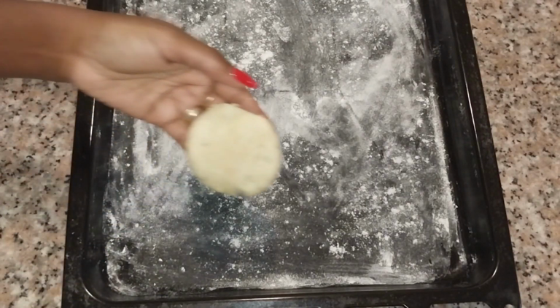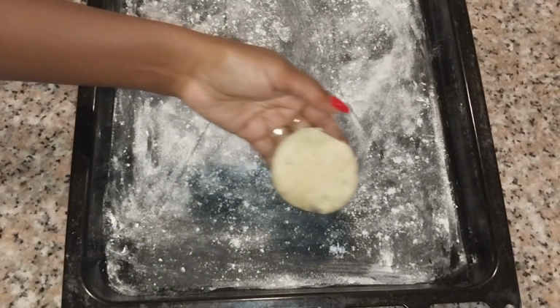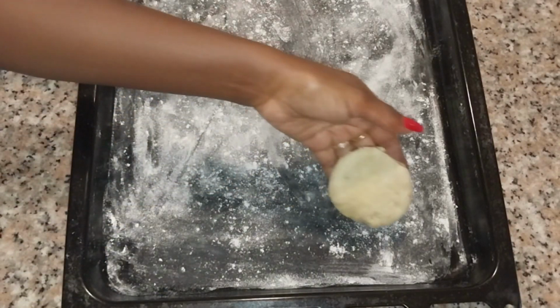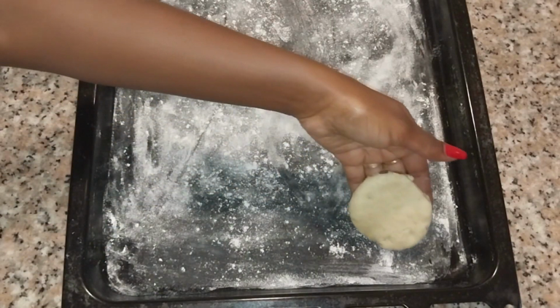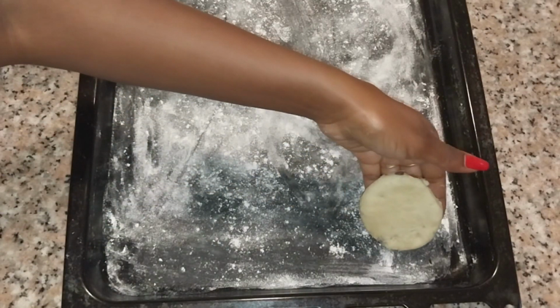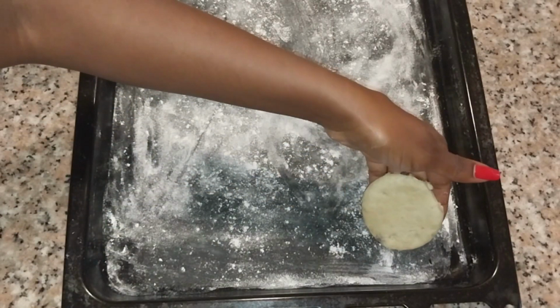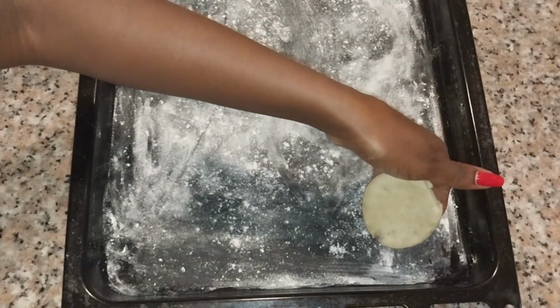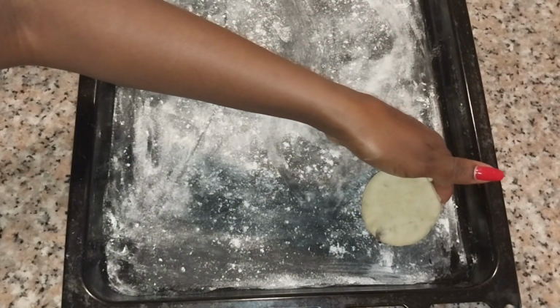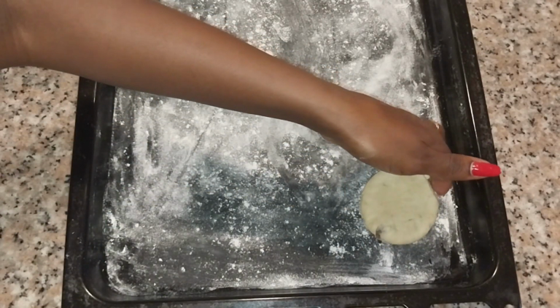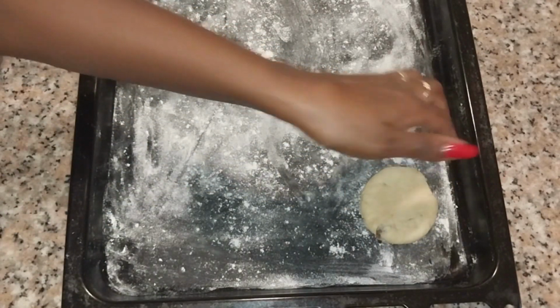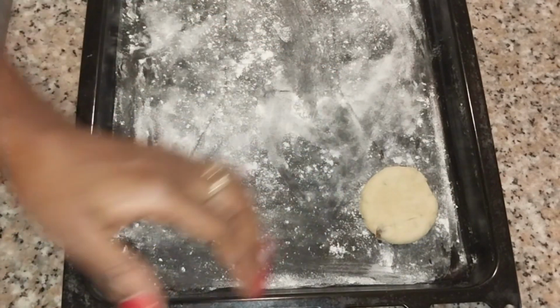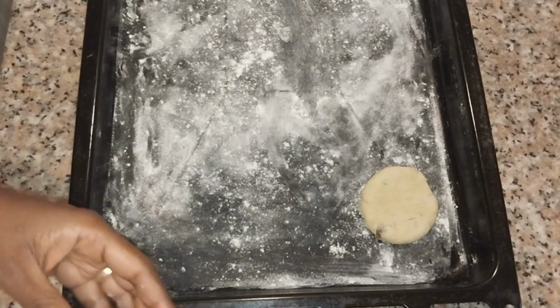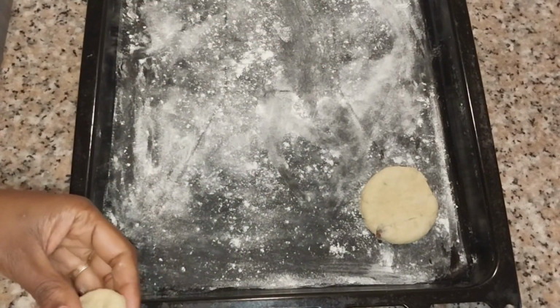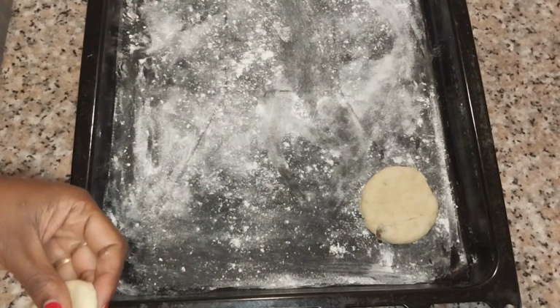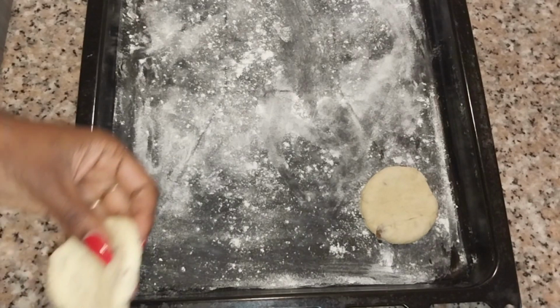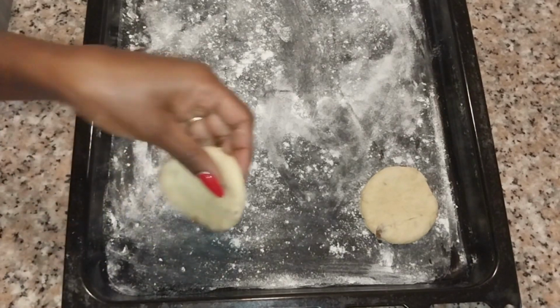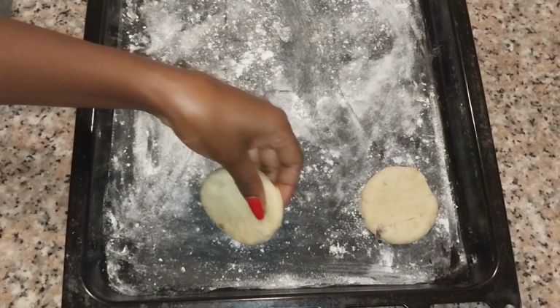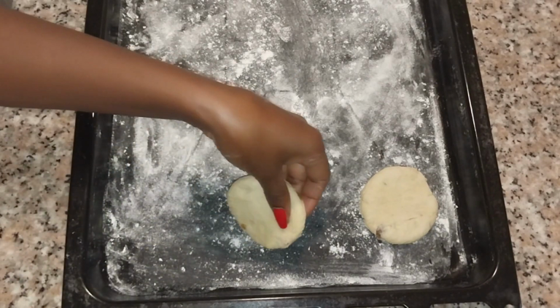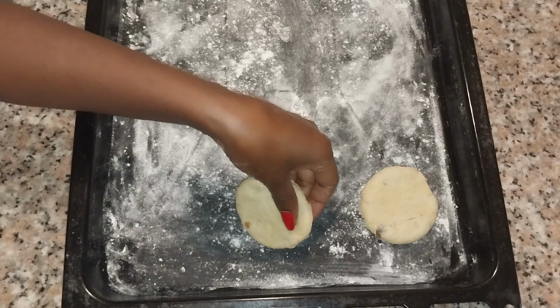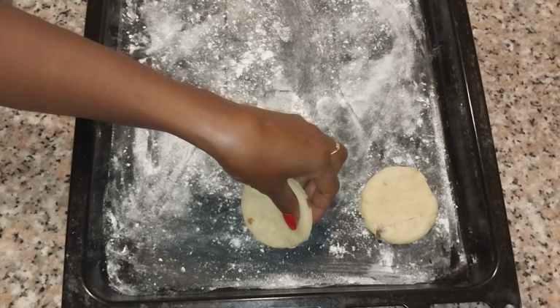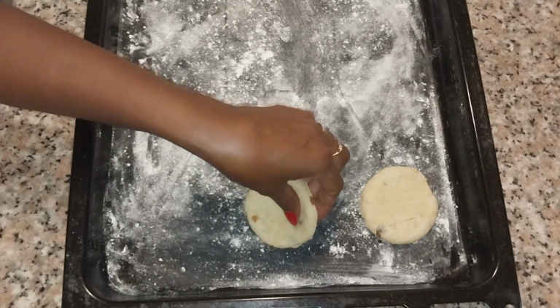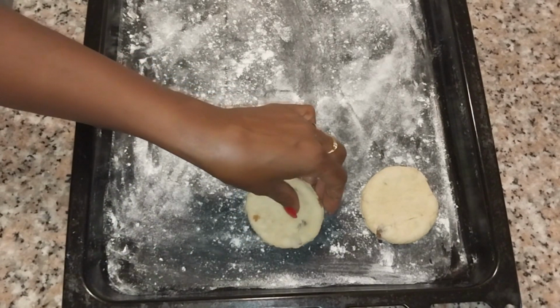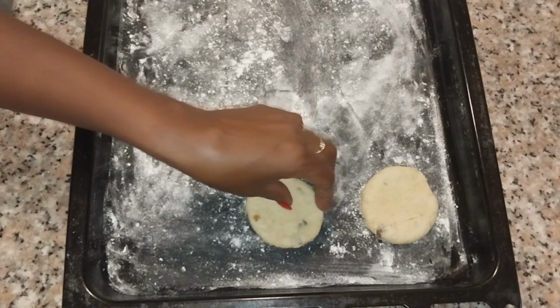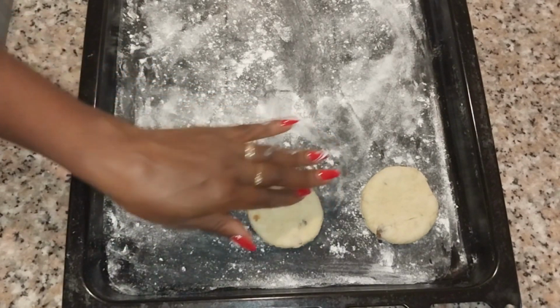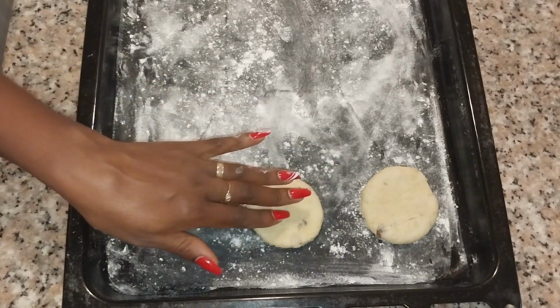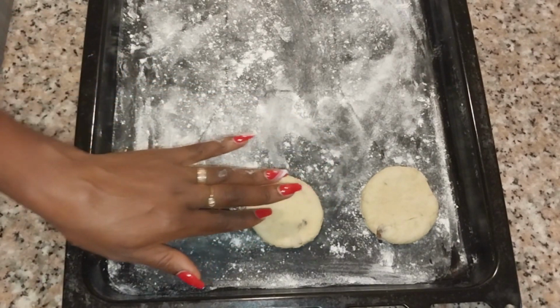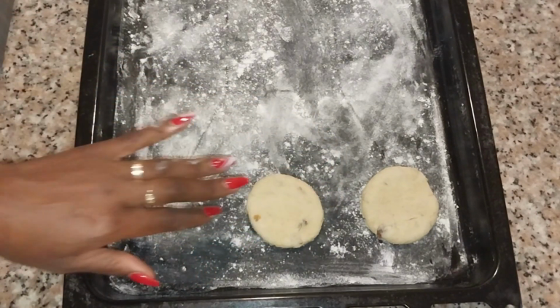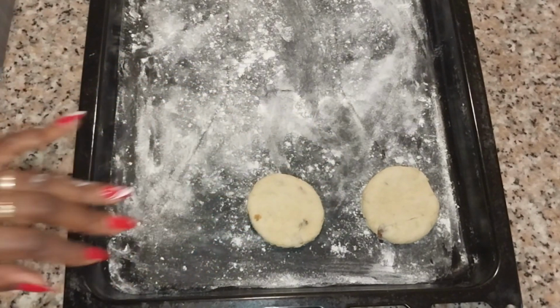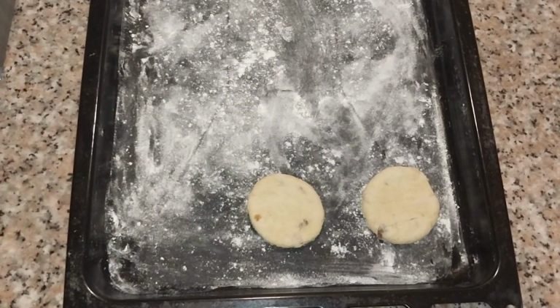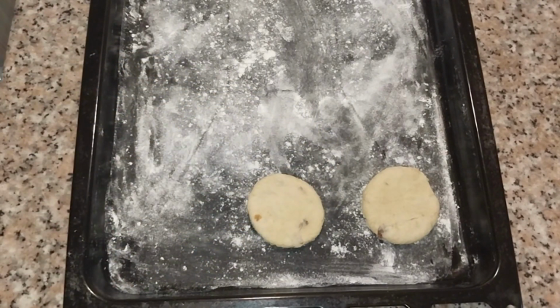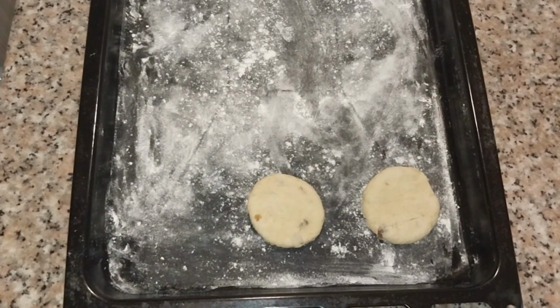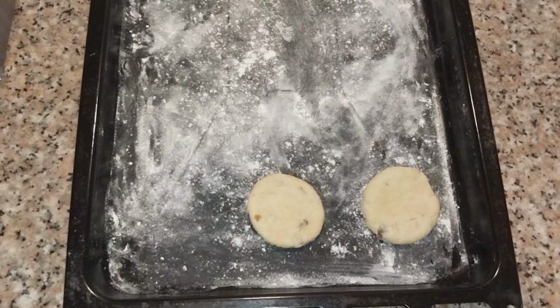These are the first patties that we have cut out for the tea scones. I'm going to be laying them on the baking tray.